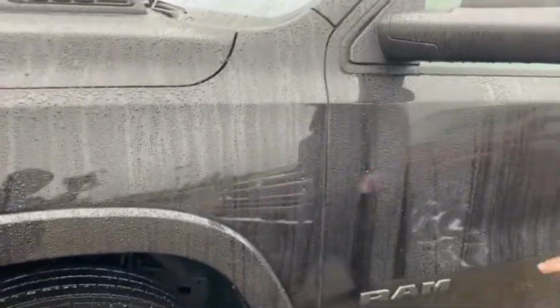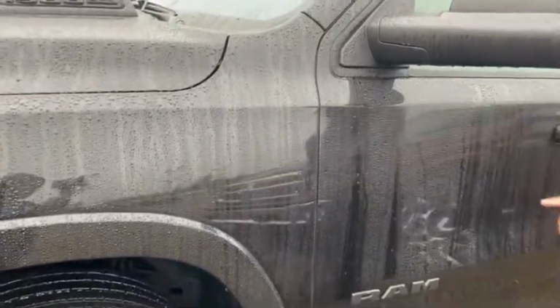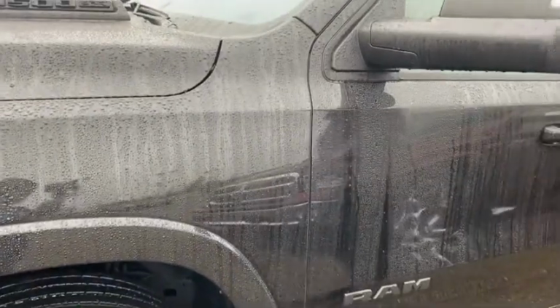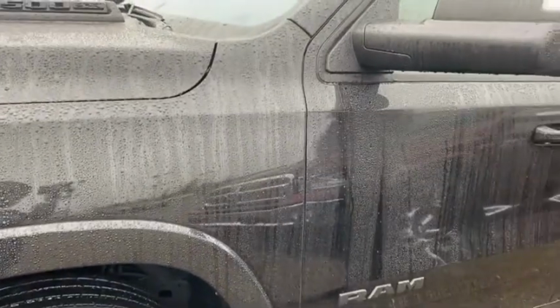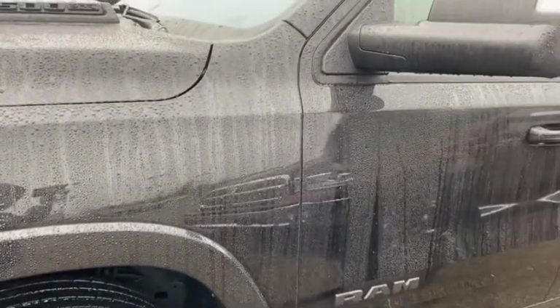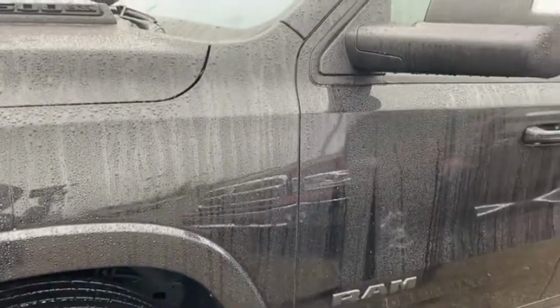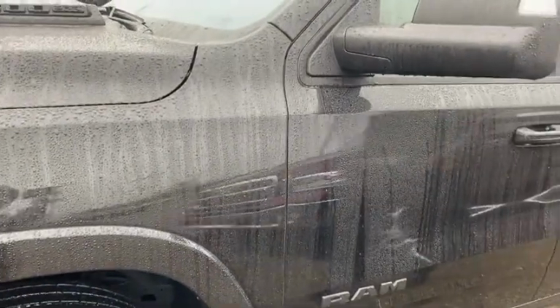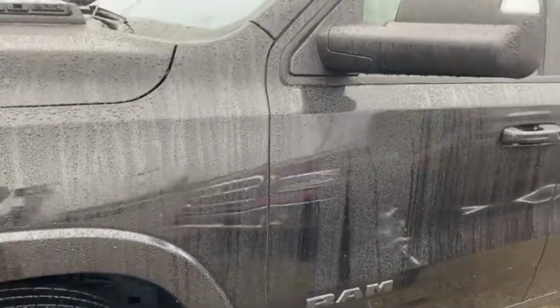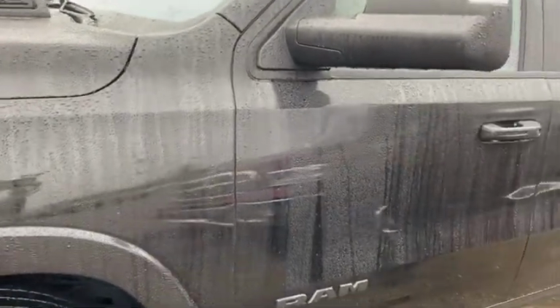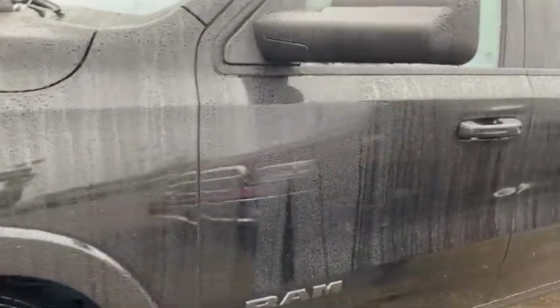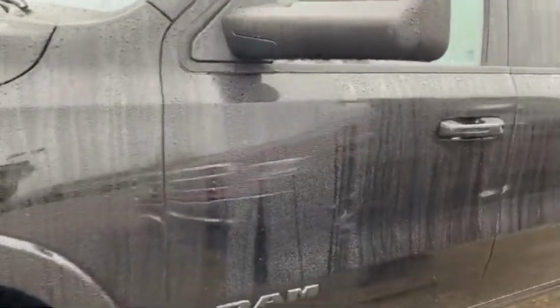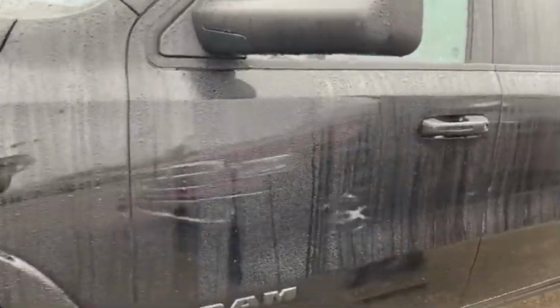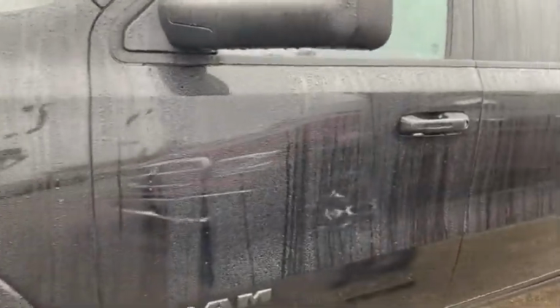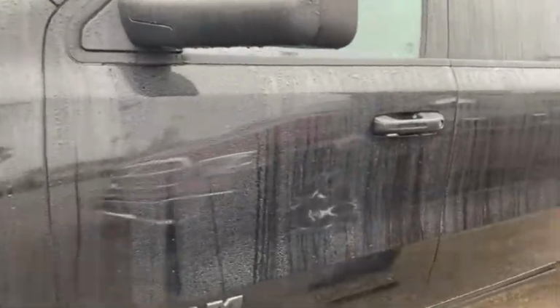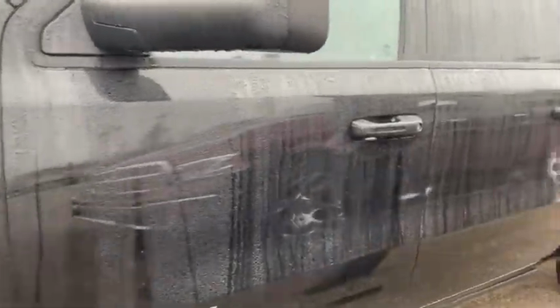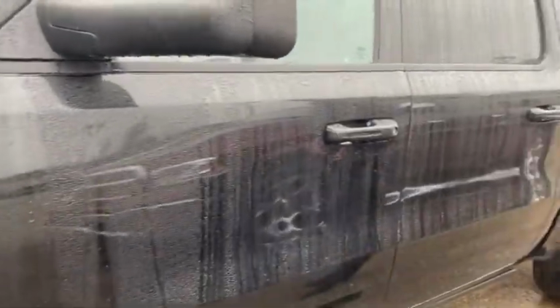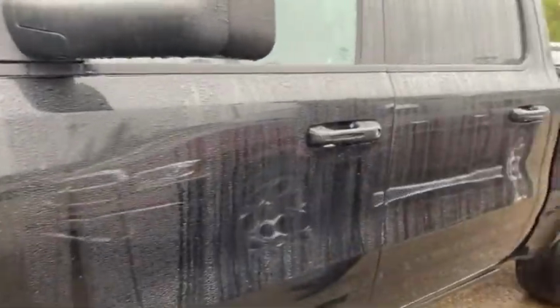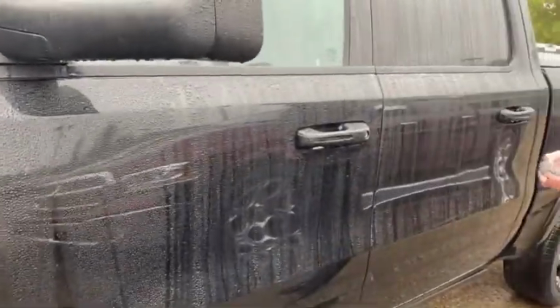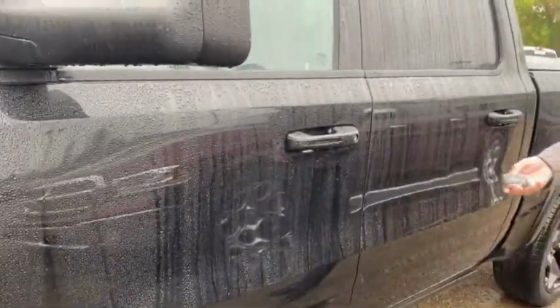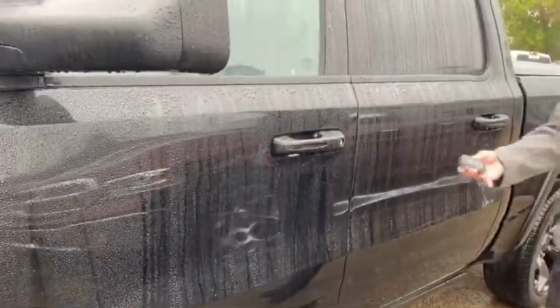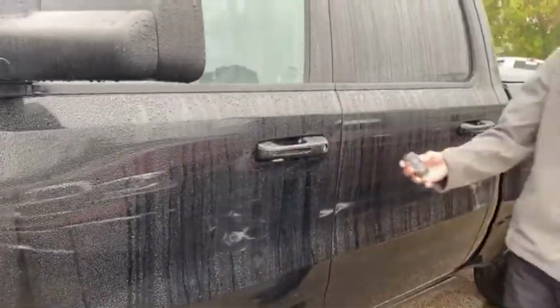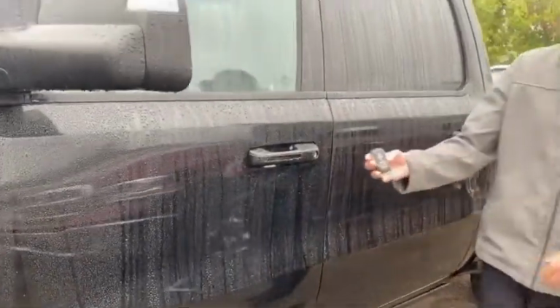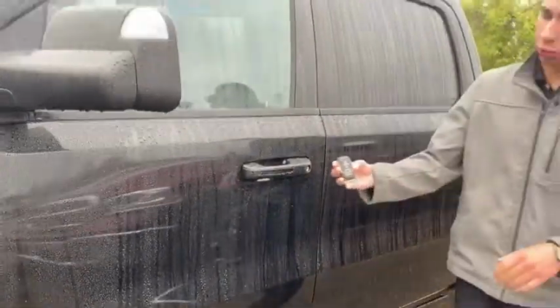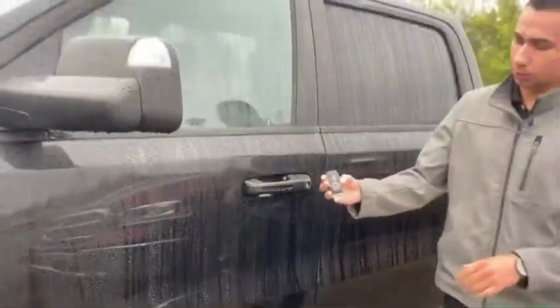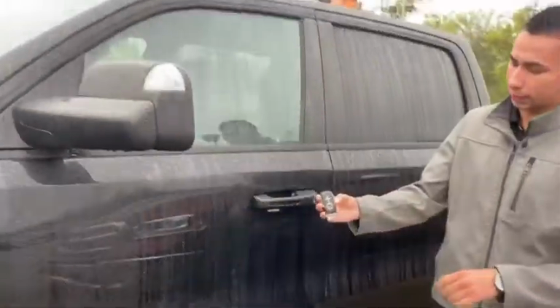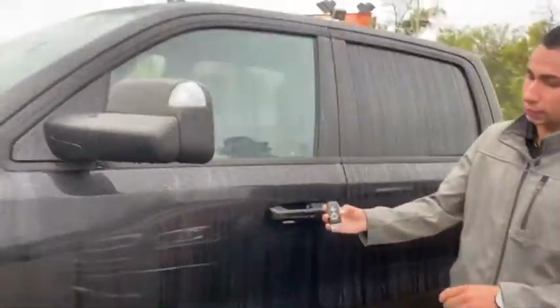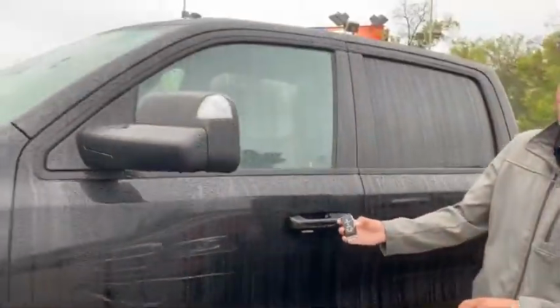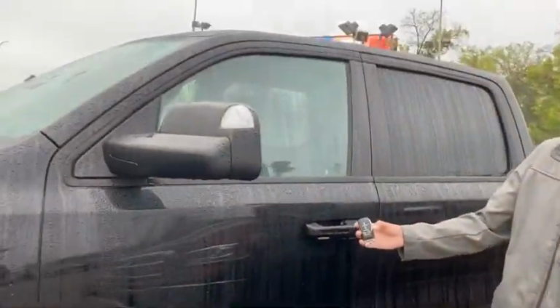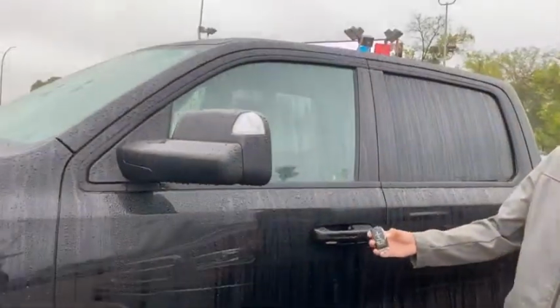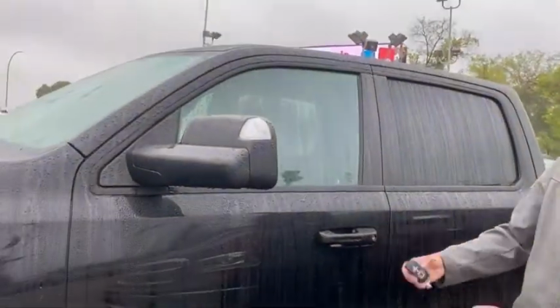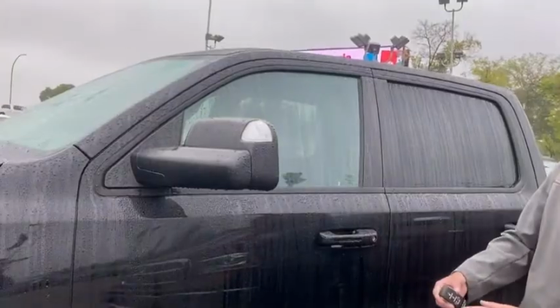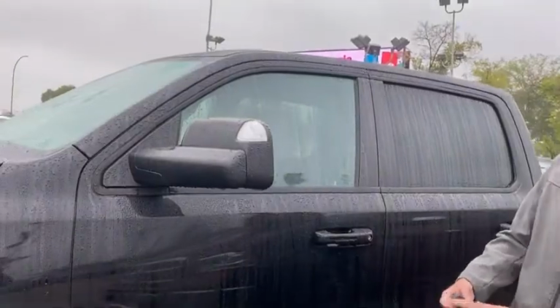You got black badging, black tow mirrors. This one is also equipped with keyless entry with proximity.